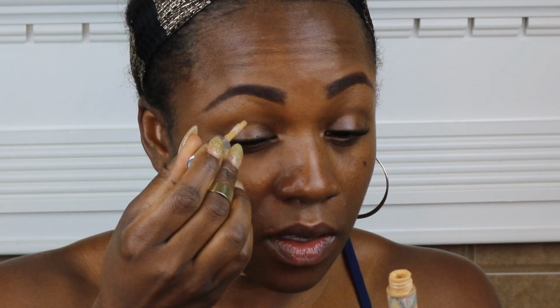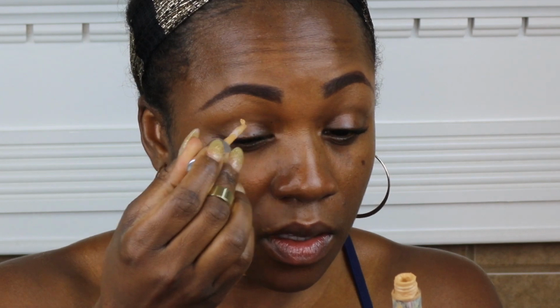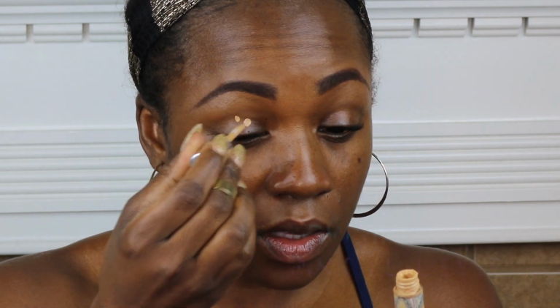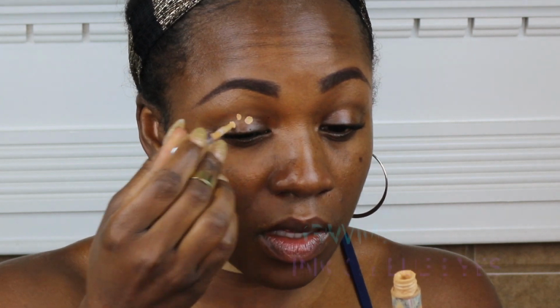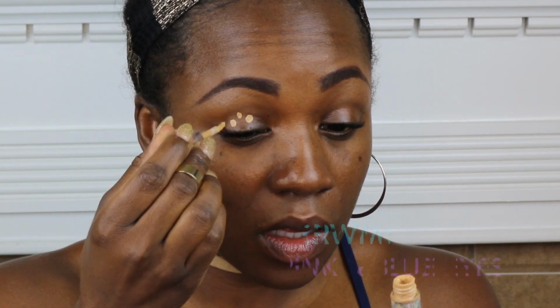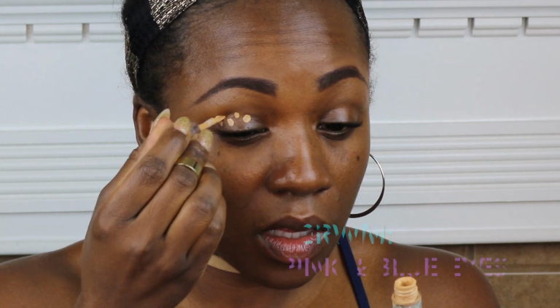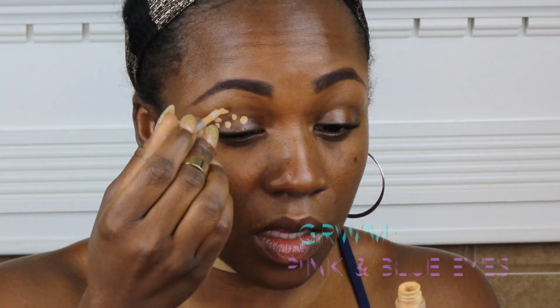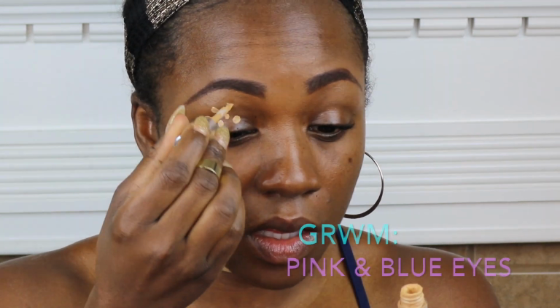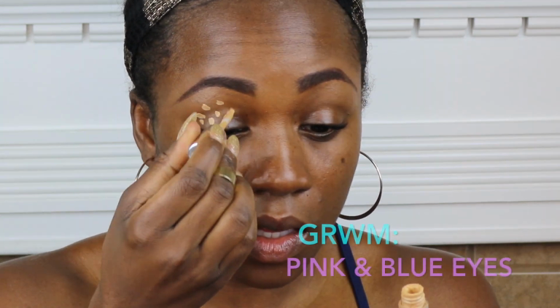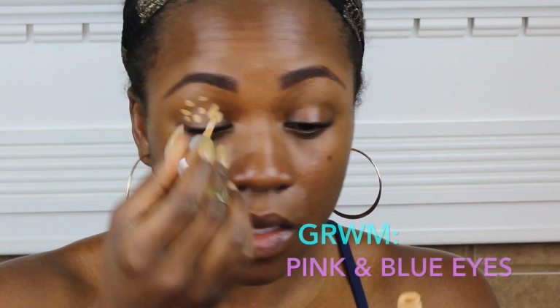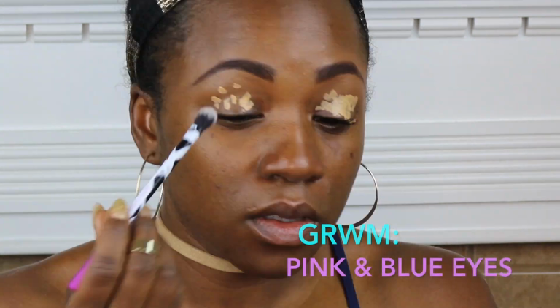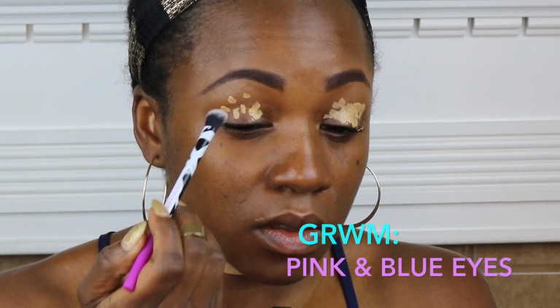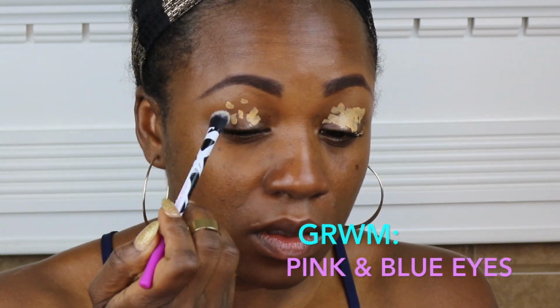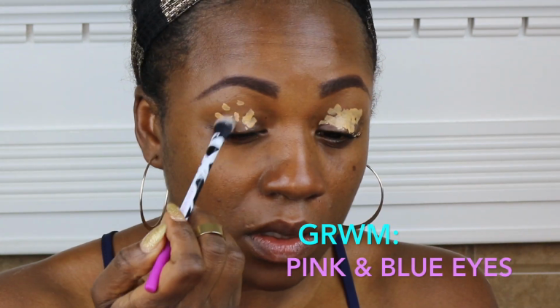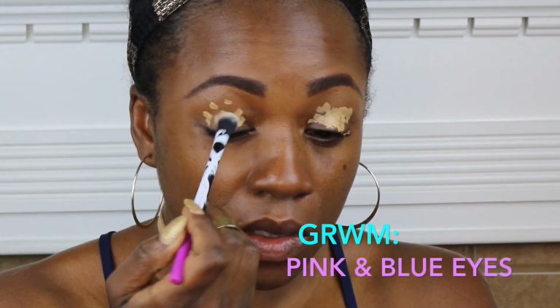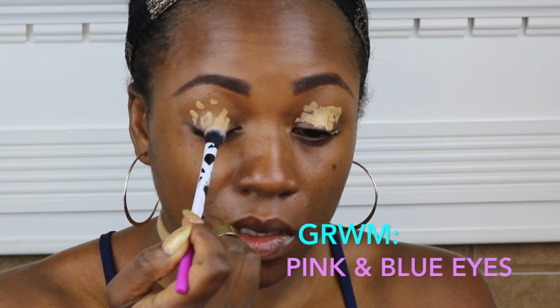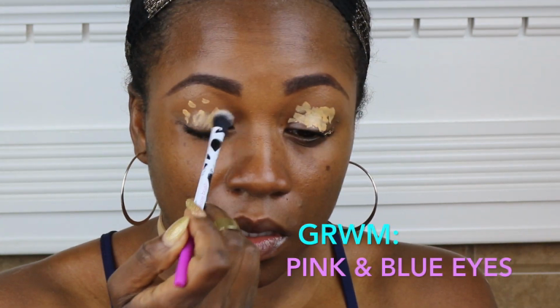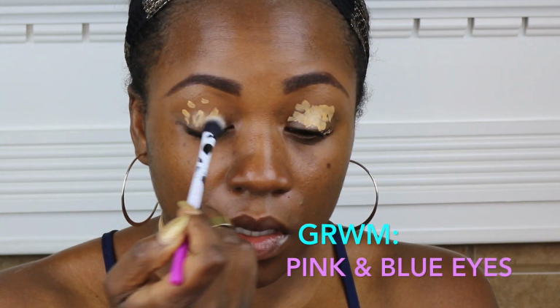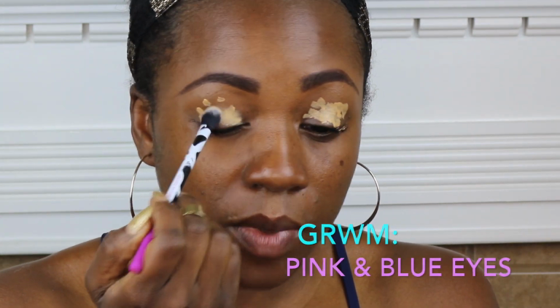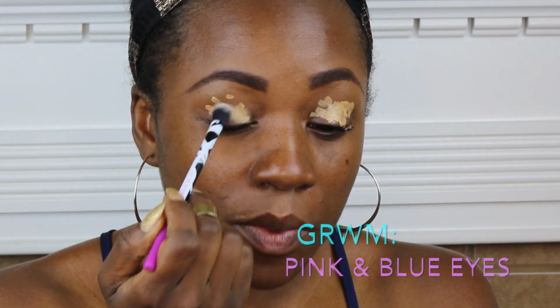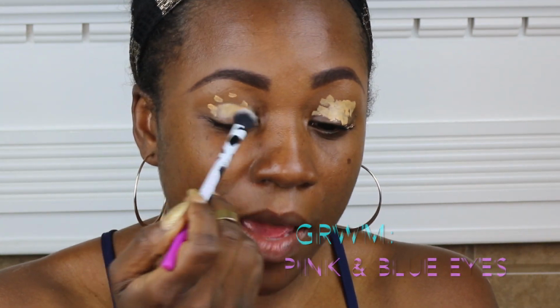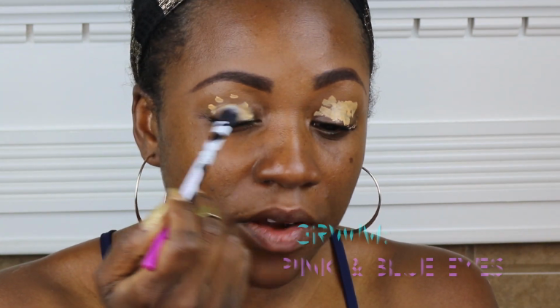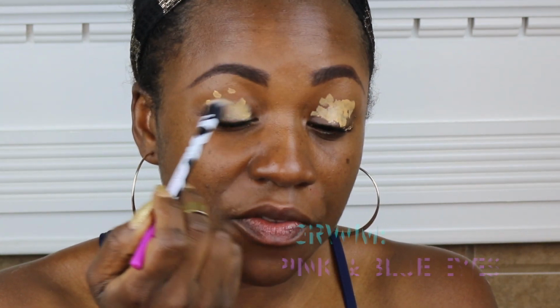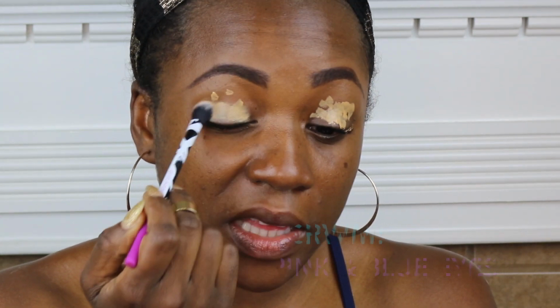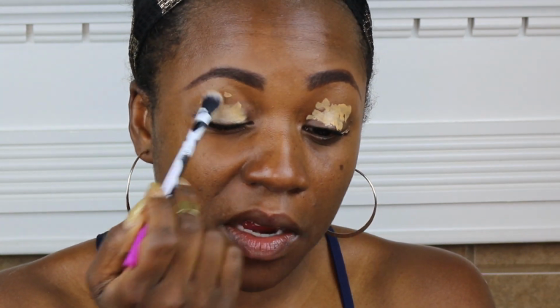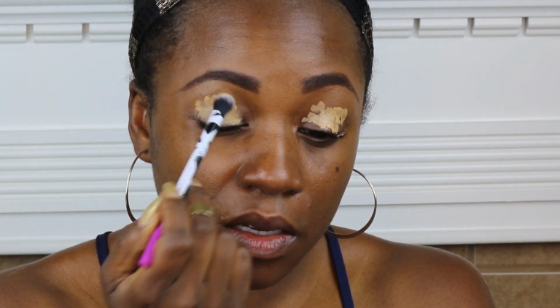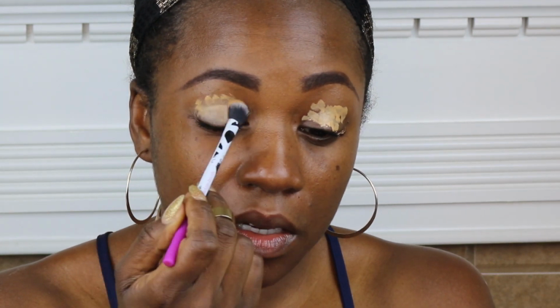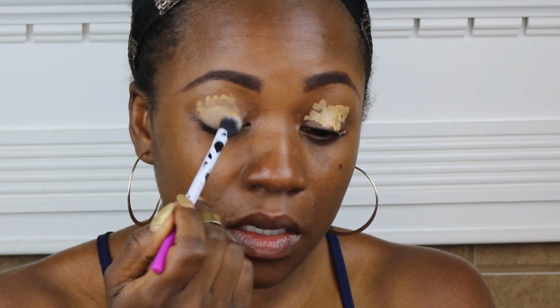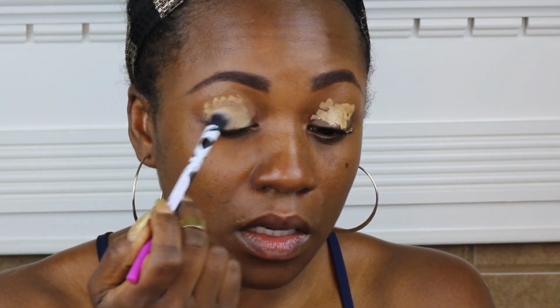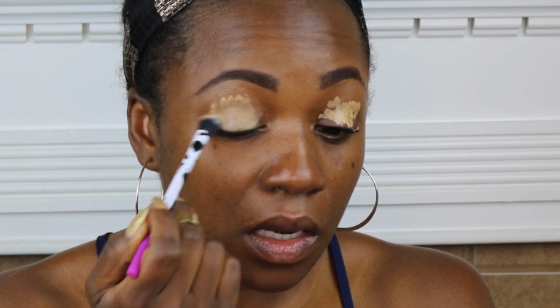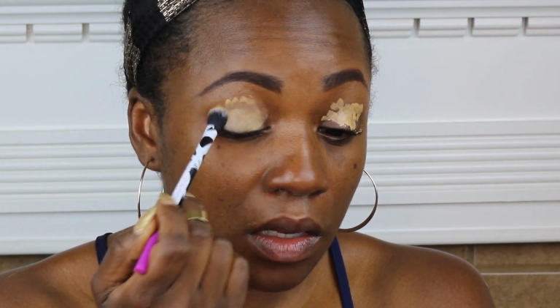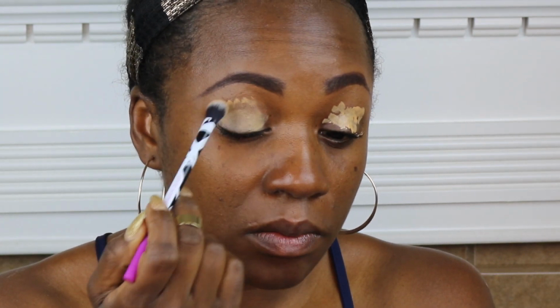Hey guys, welcome to the Yobie1 channel and thank you for joining me today. We're going to get right into this look.